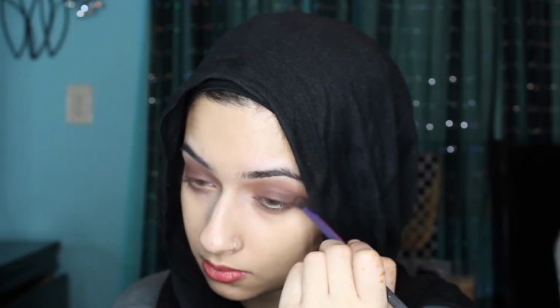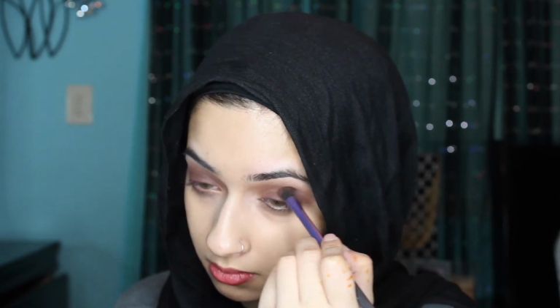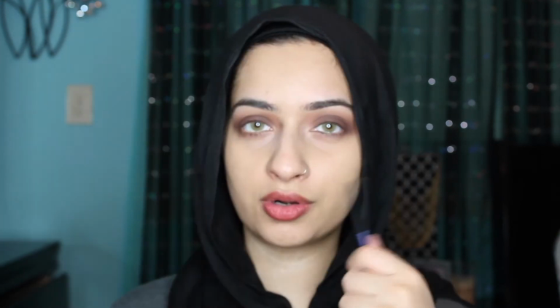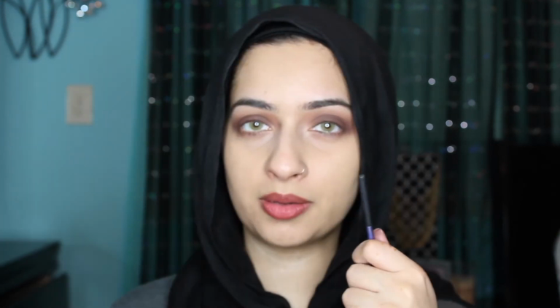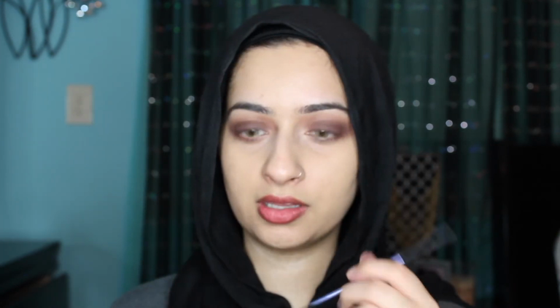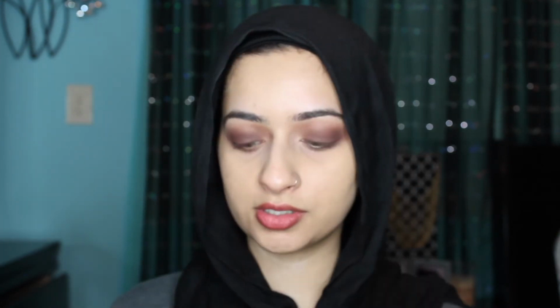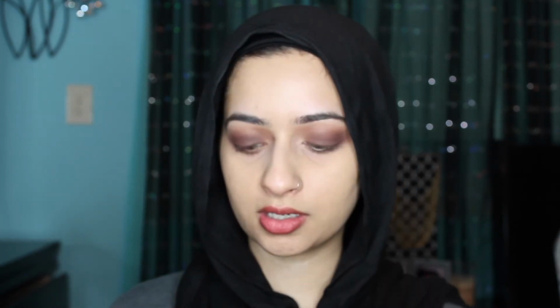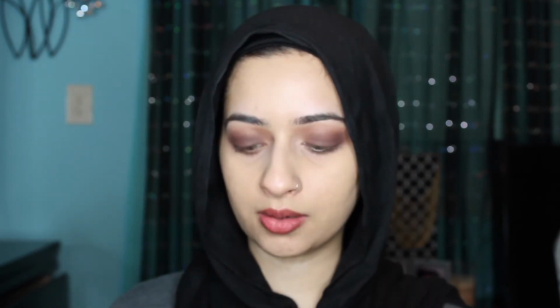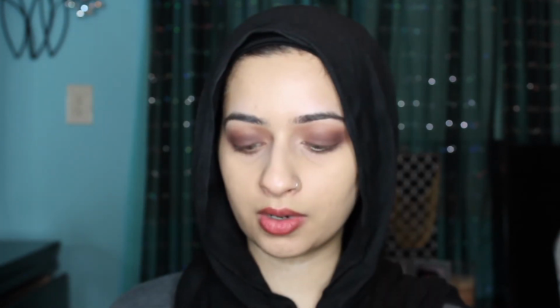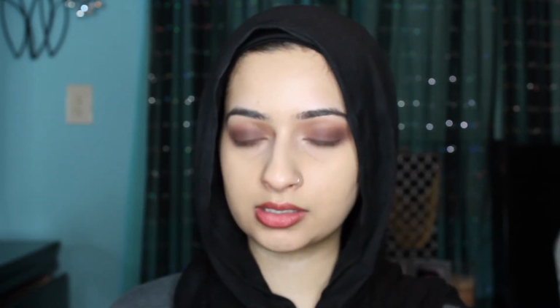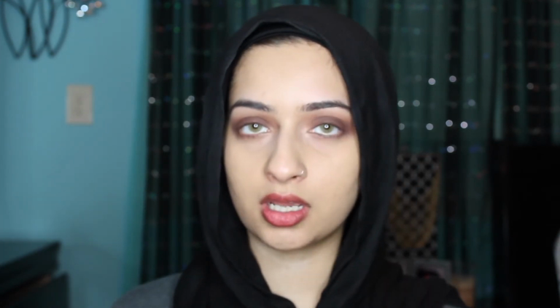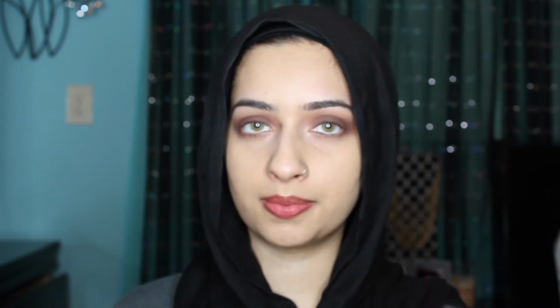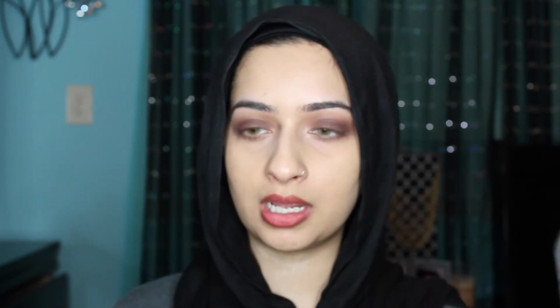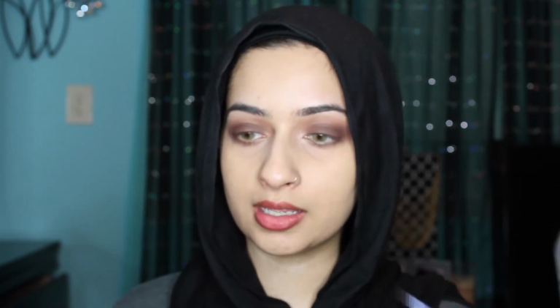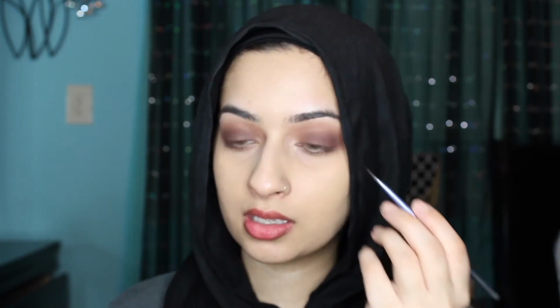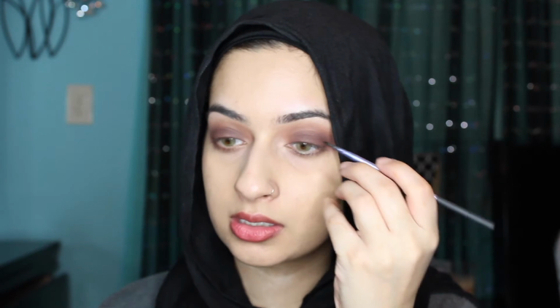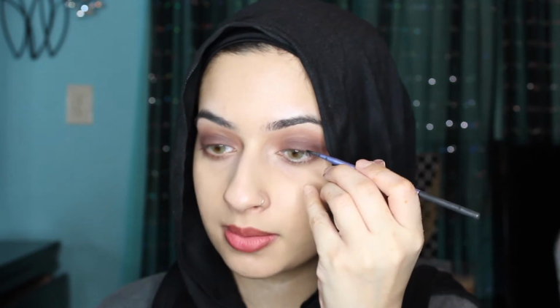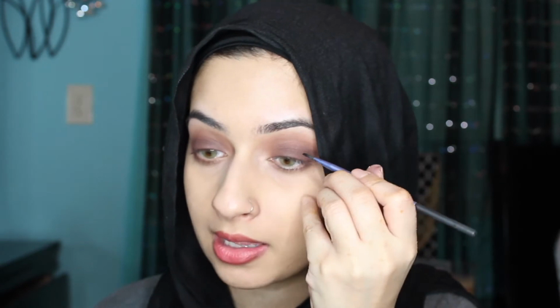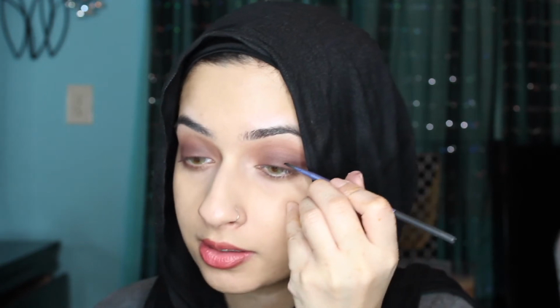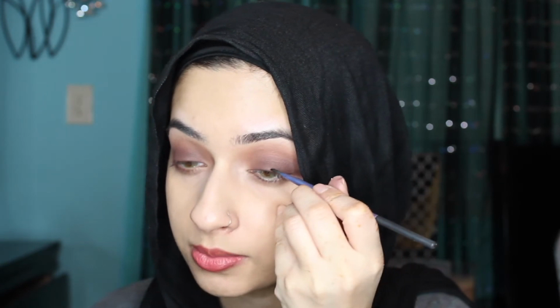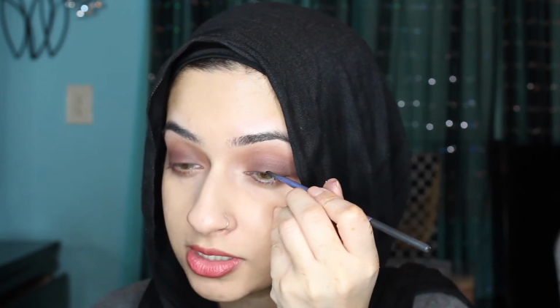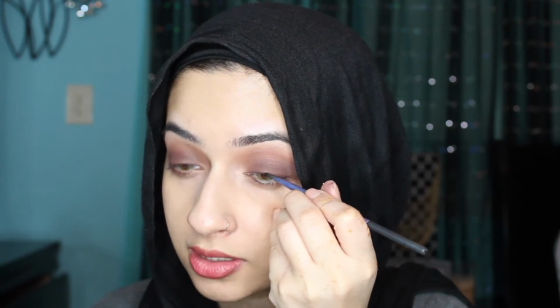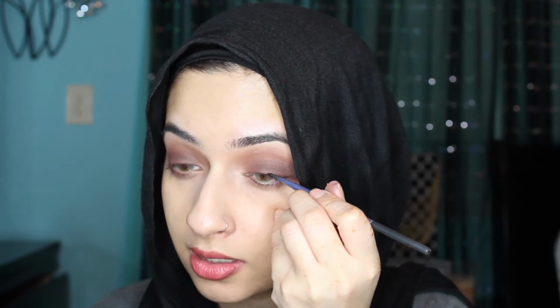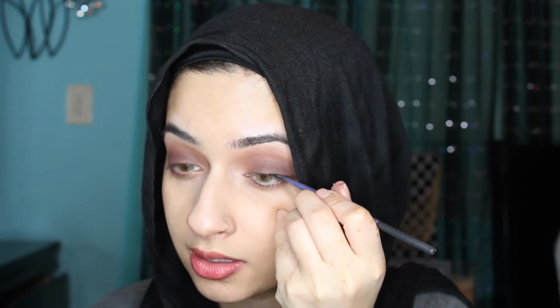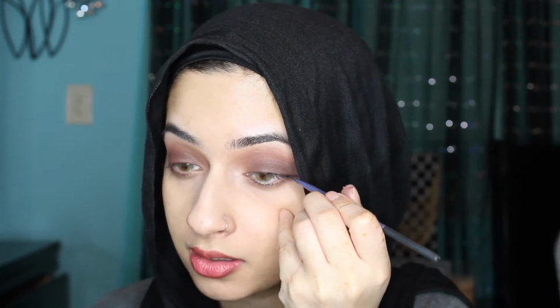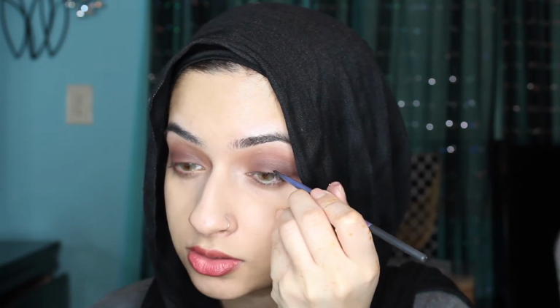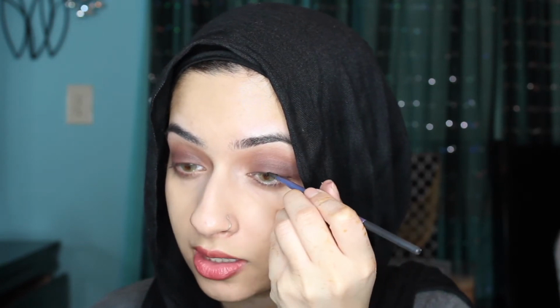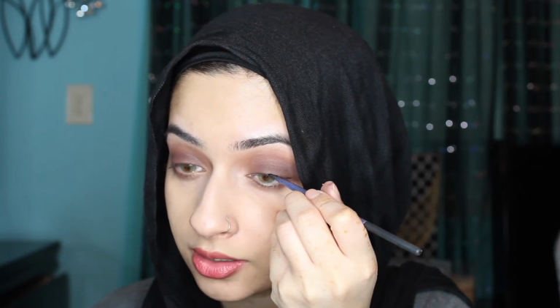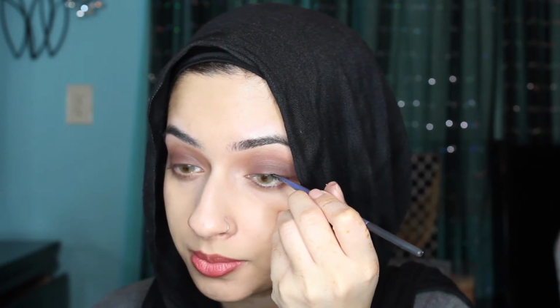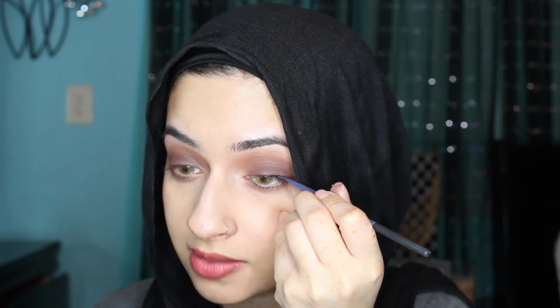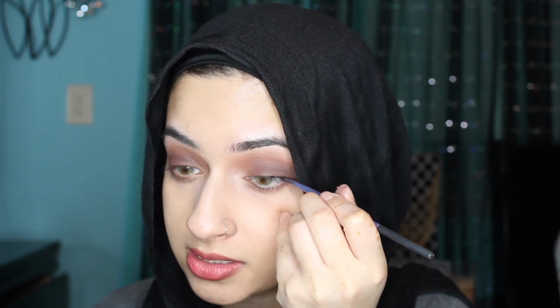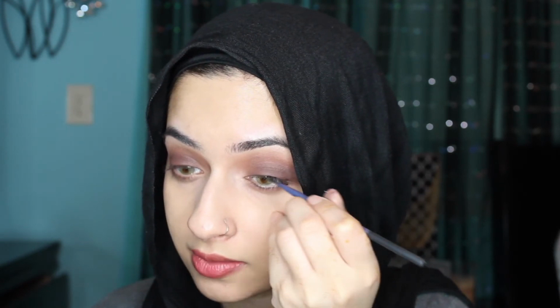So now that my eyes are done, I want to apply some eyeliner. I'm using the Inglot Gel Liner No. 77.